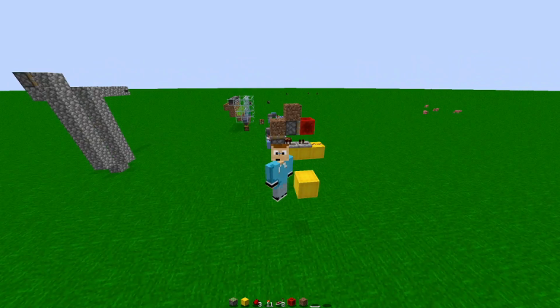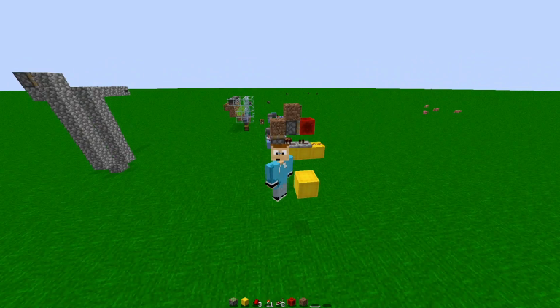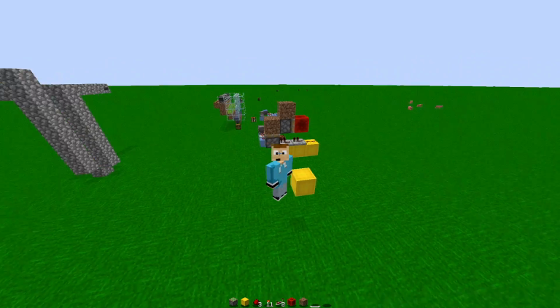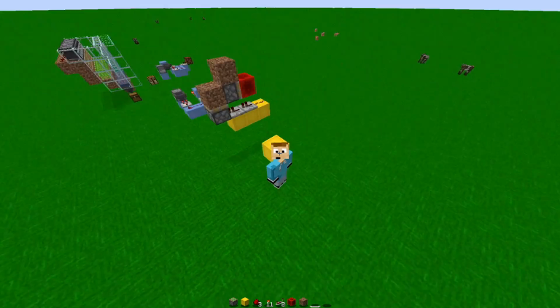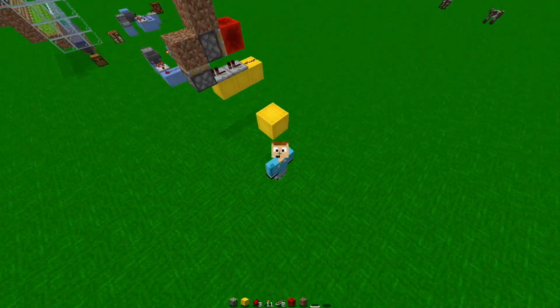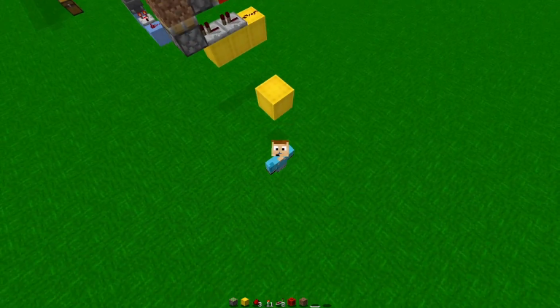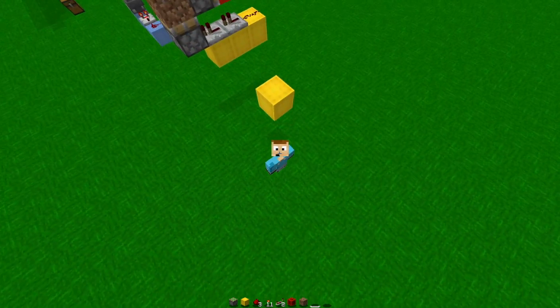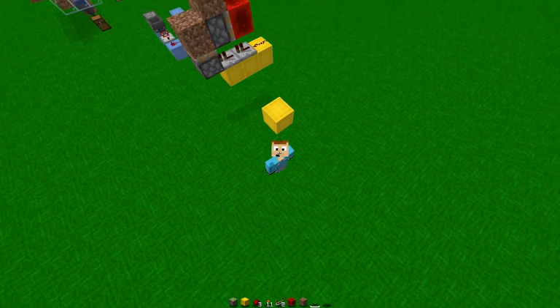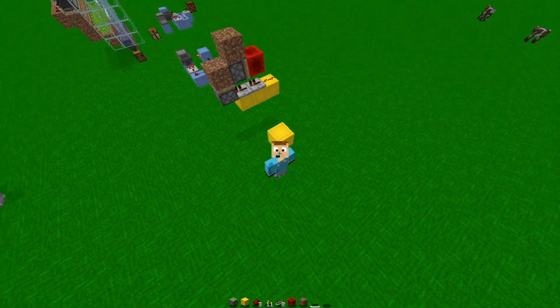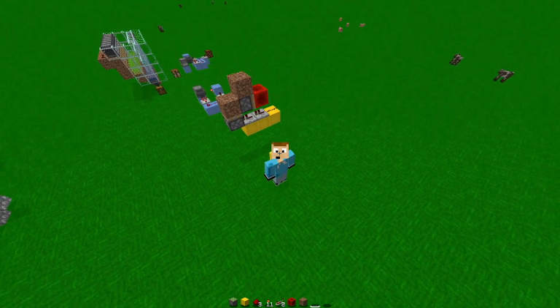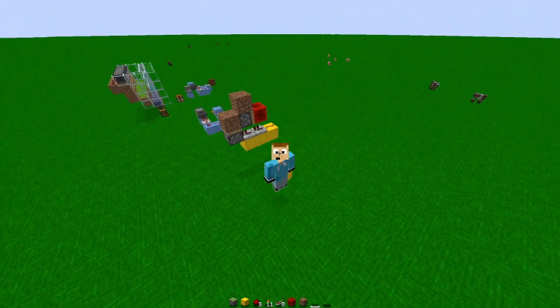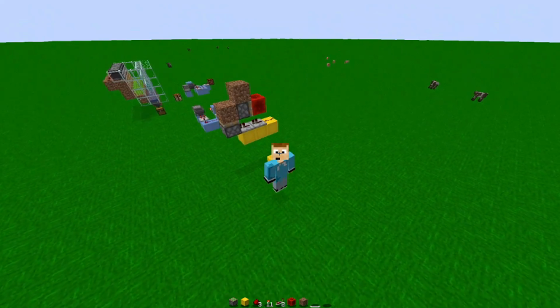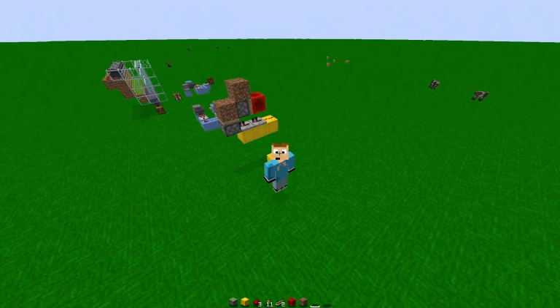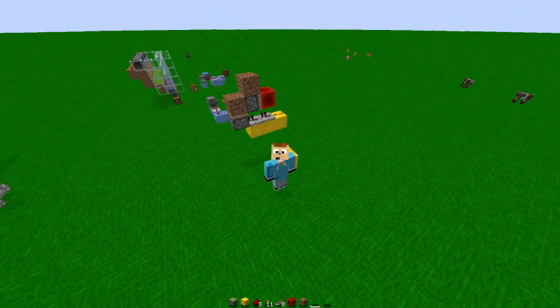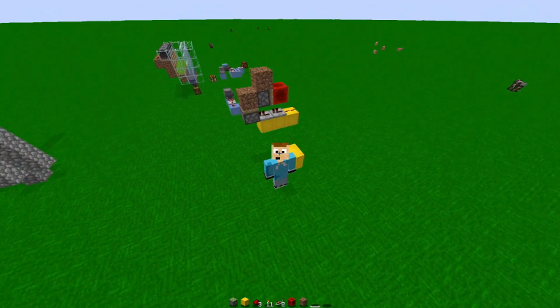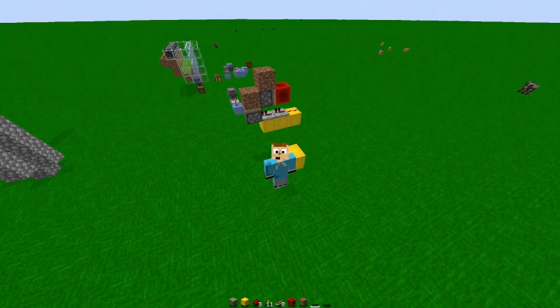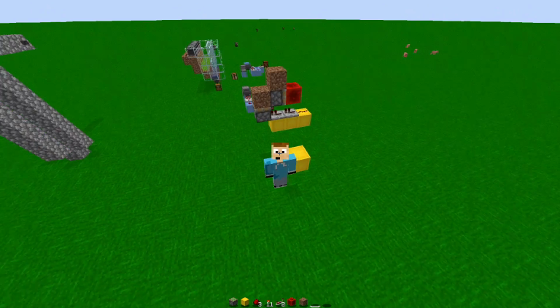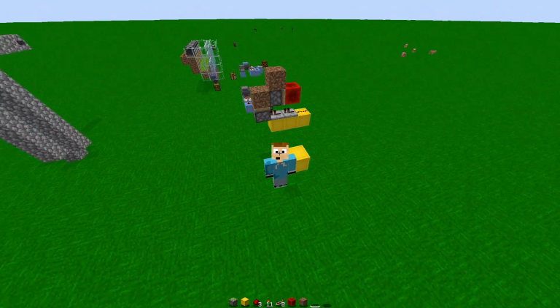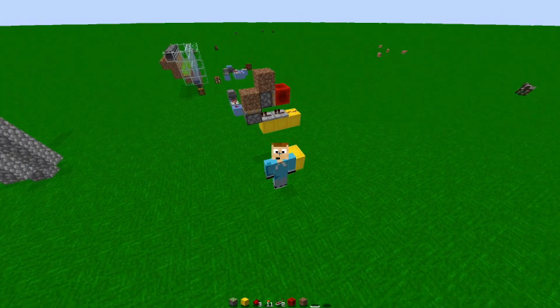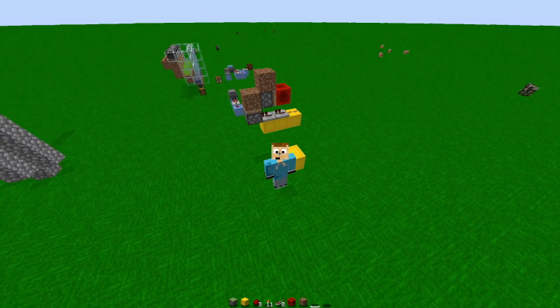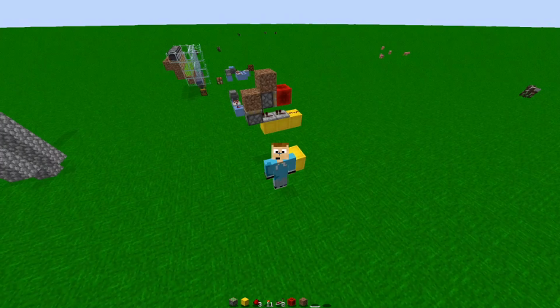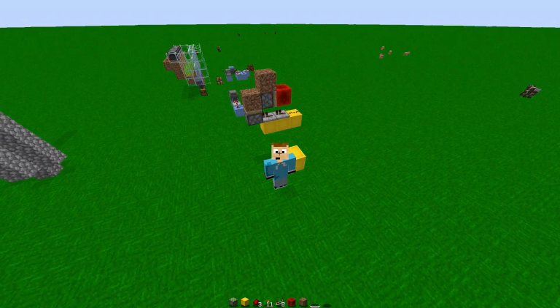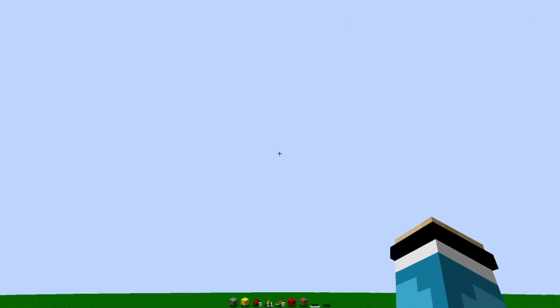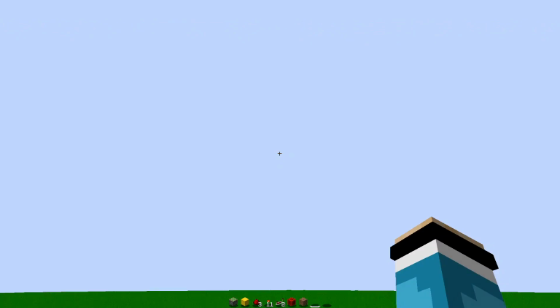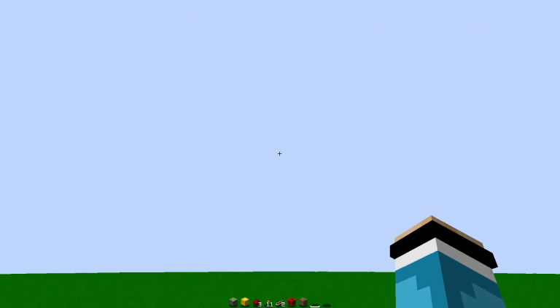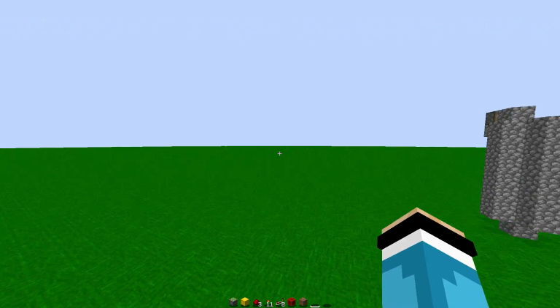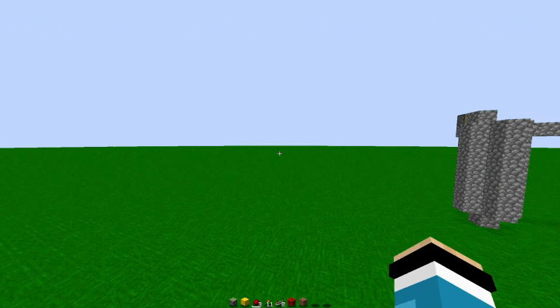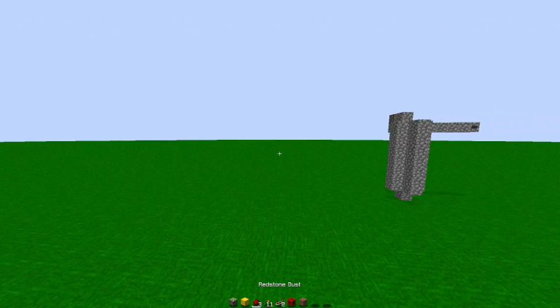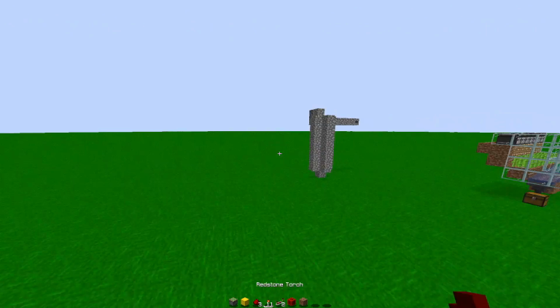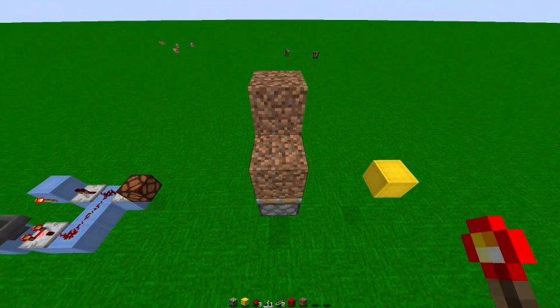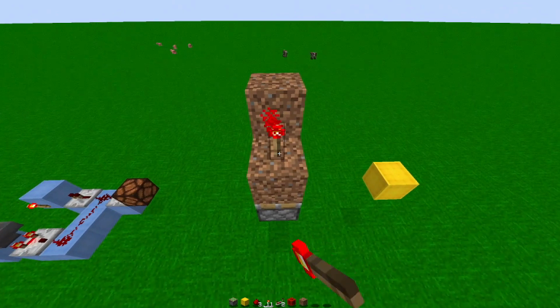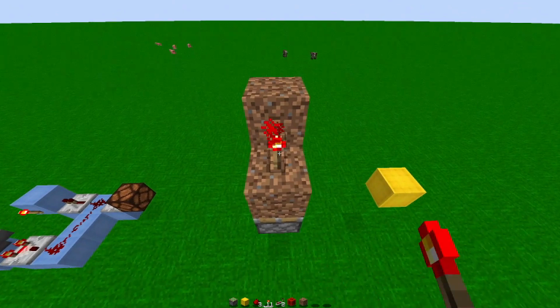Today I'm going to be showing you how you can make a micro-redstone torch key like this.